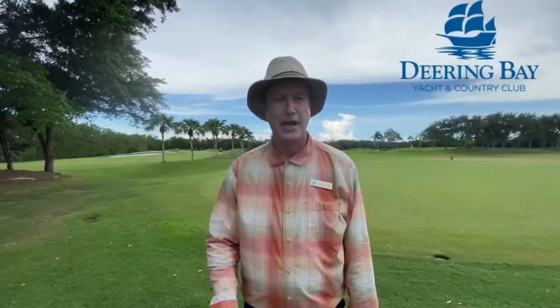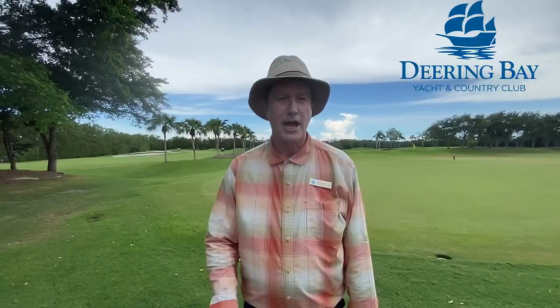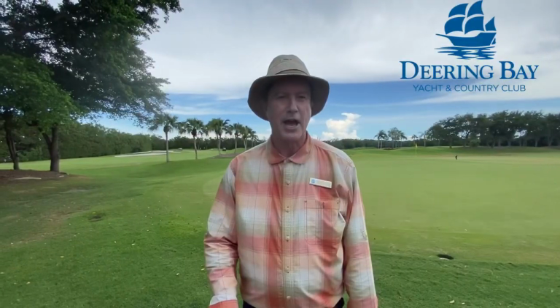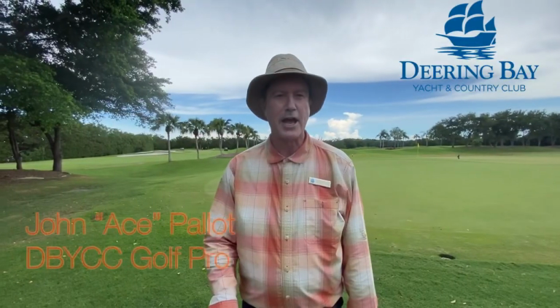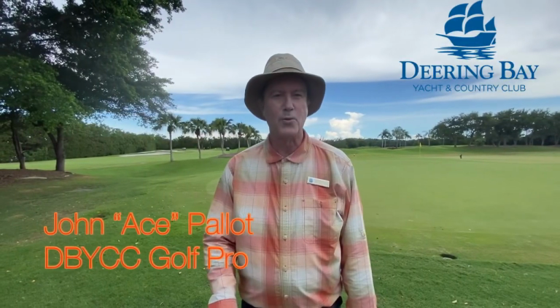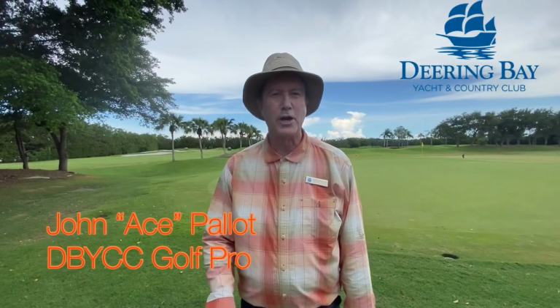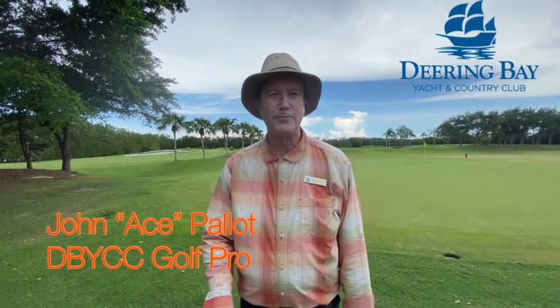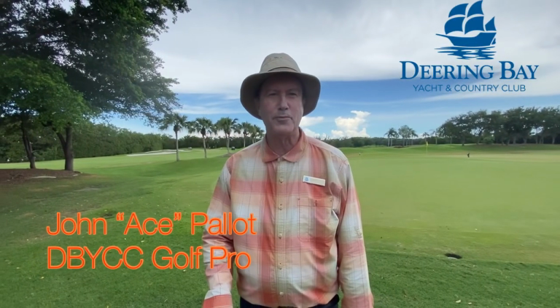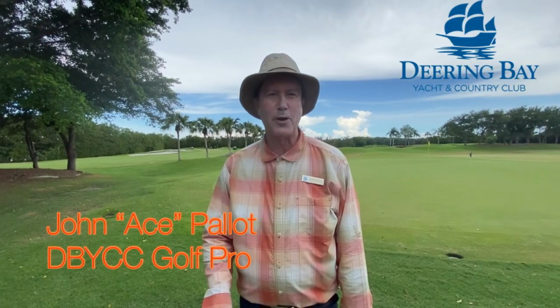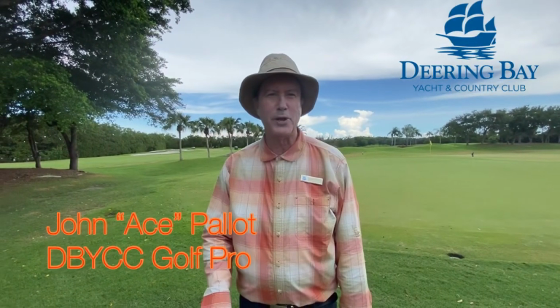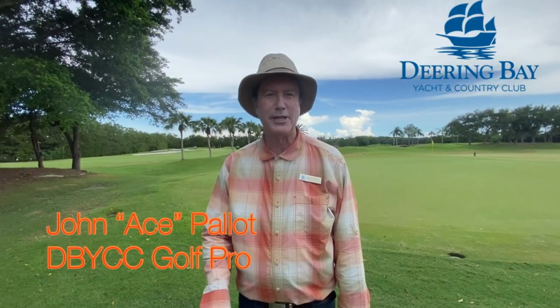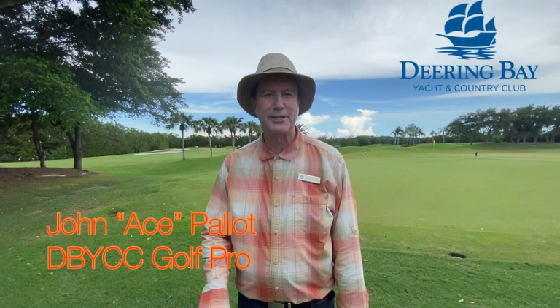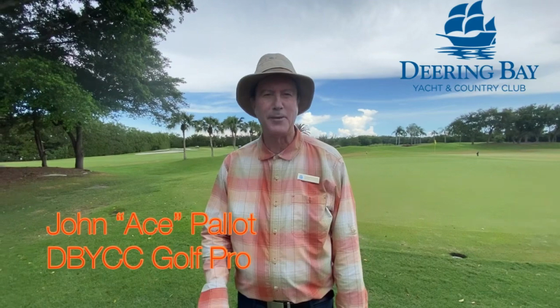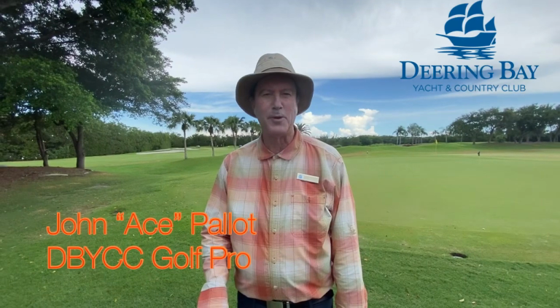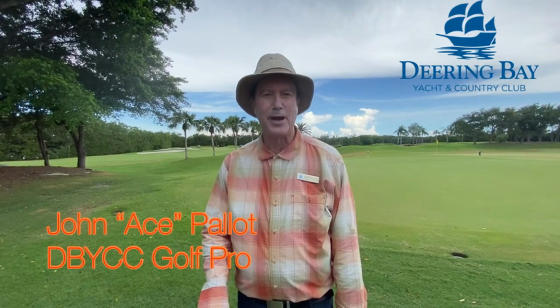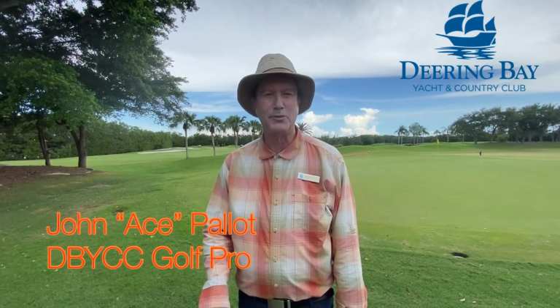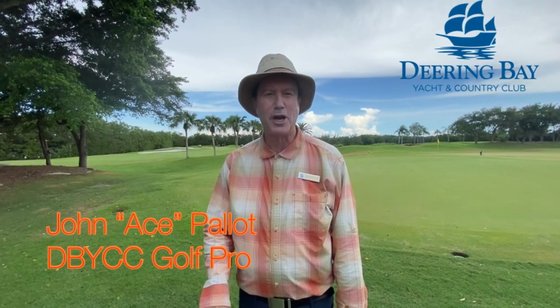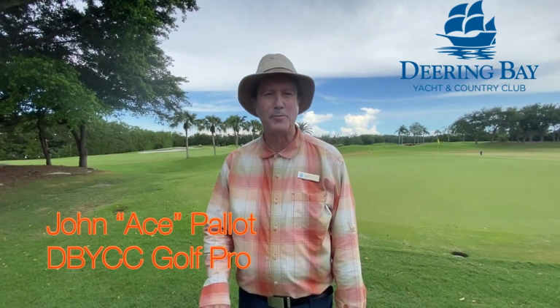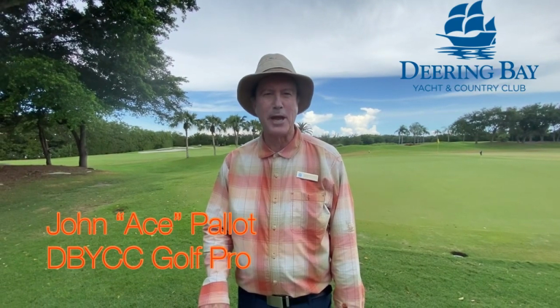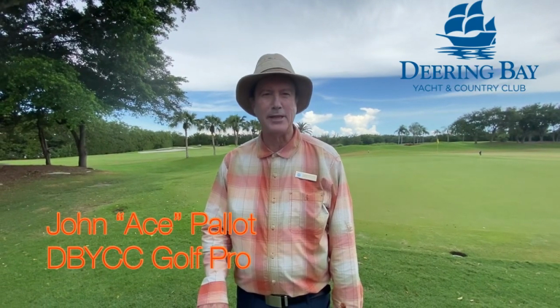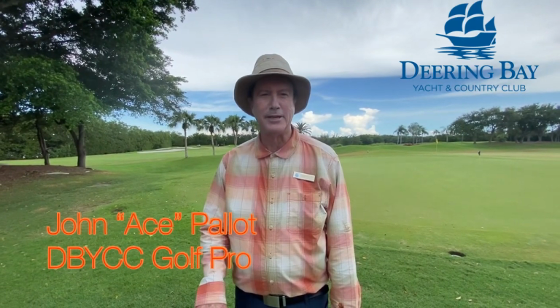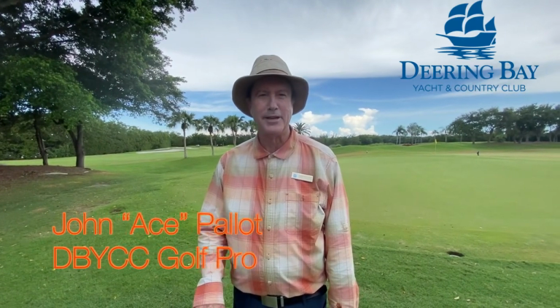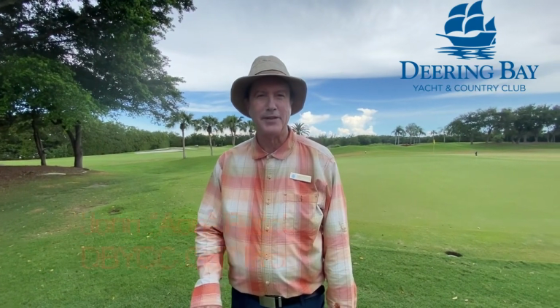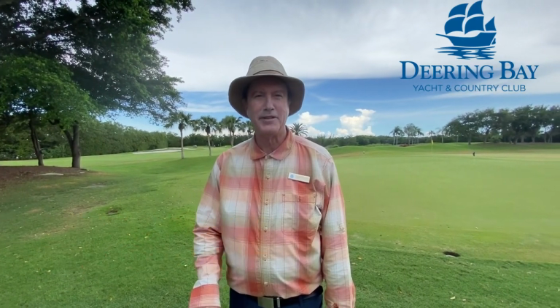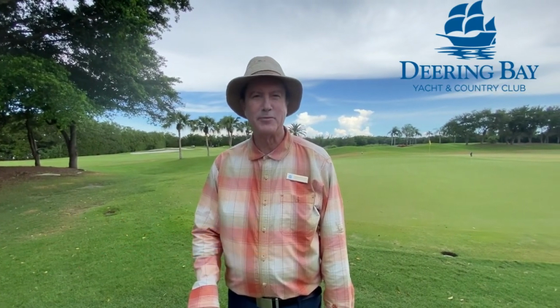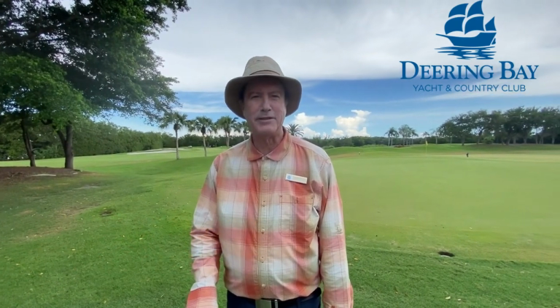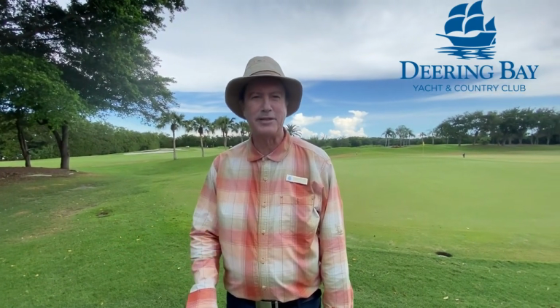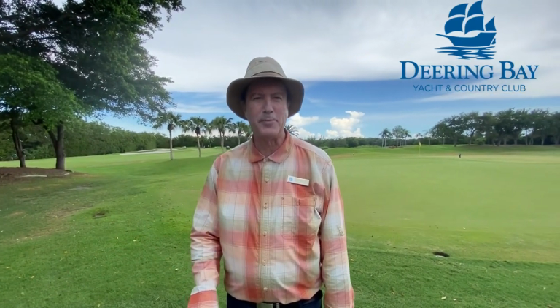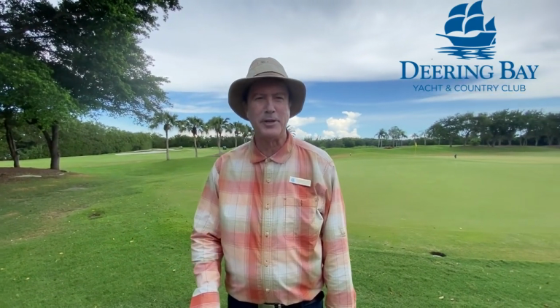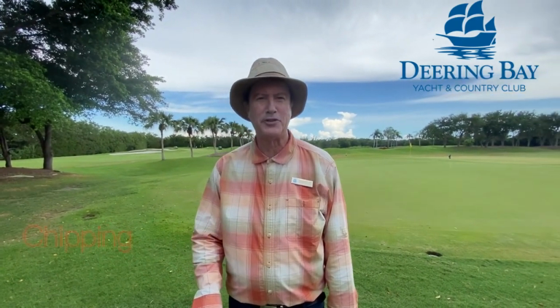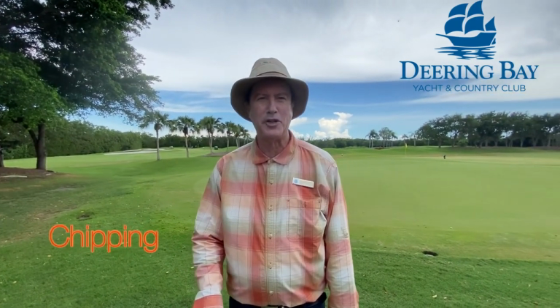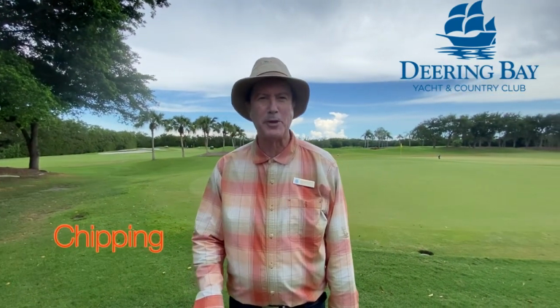Hi, welcome to my weekly tip. I'm John Pallett. This week's tip is chipping.